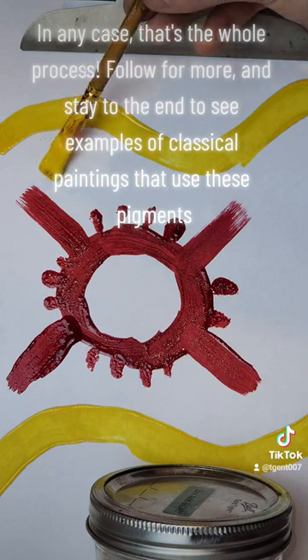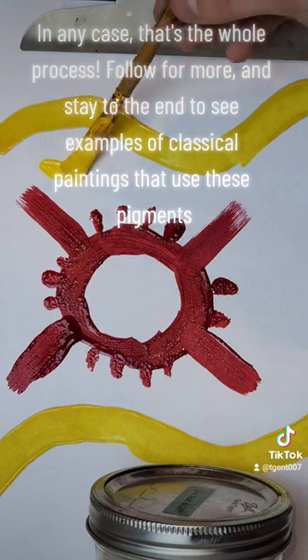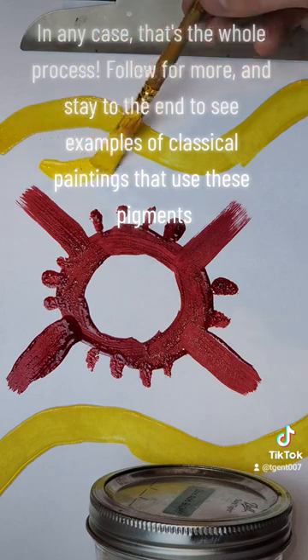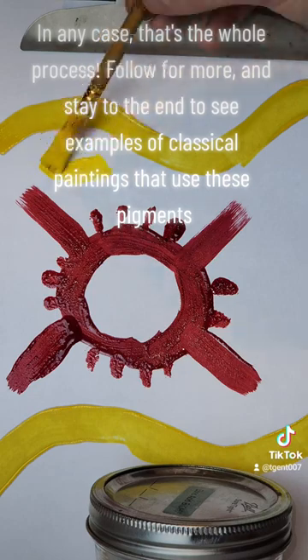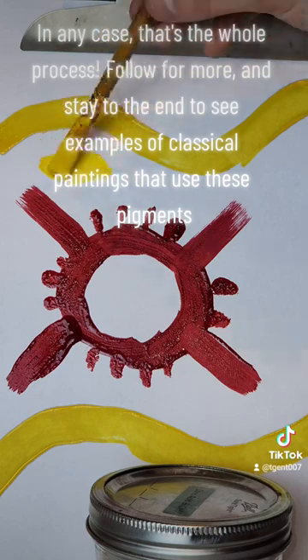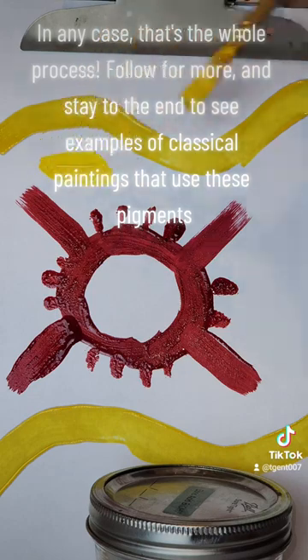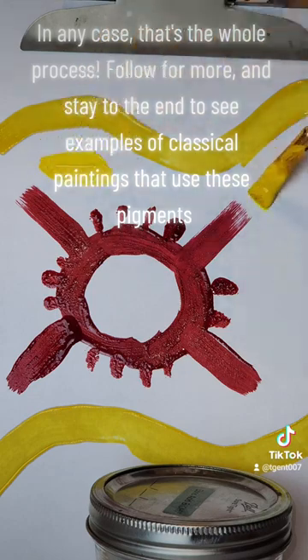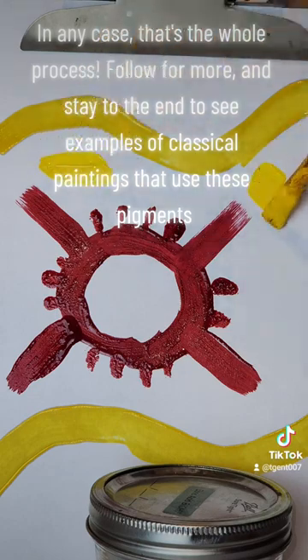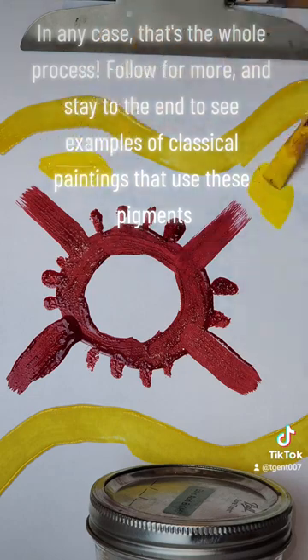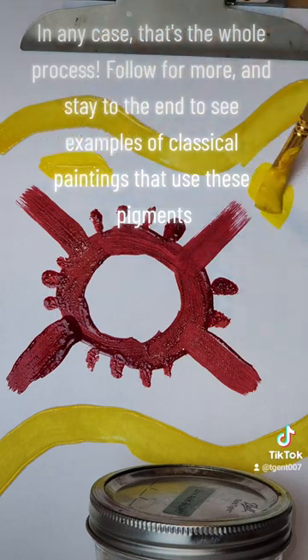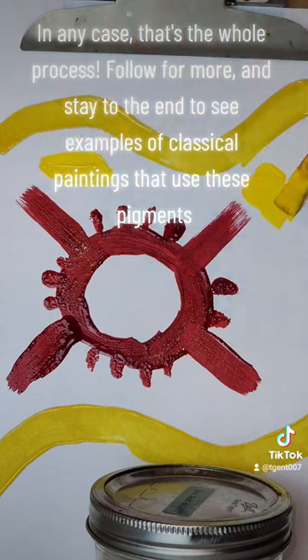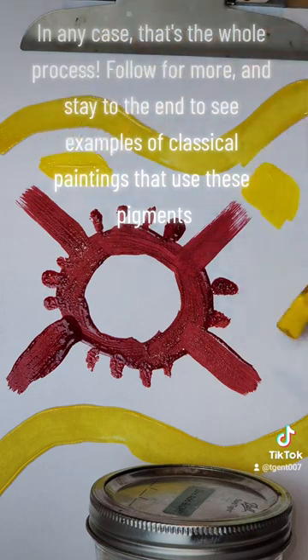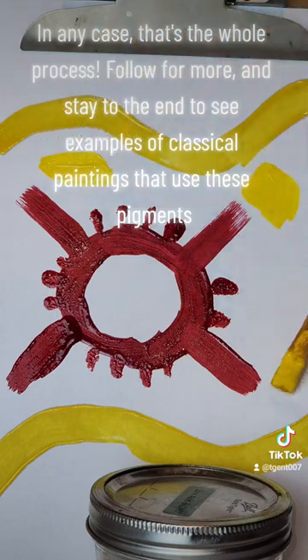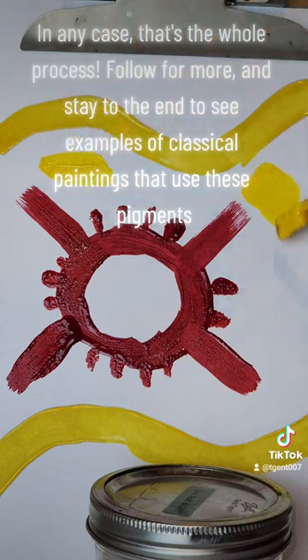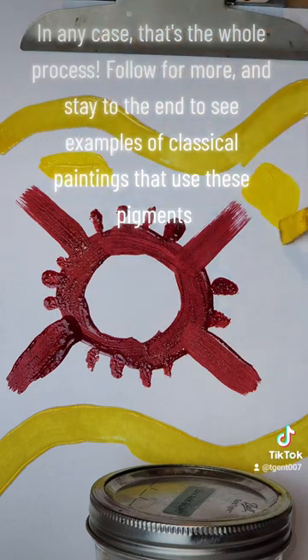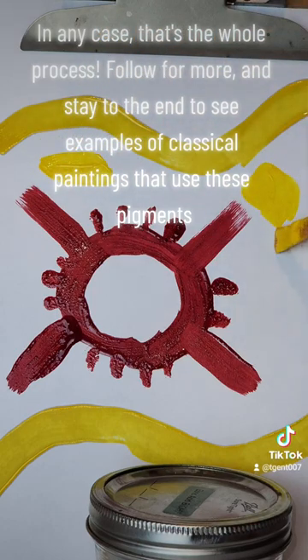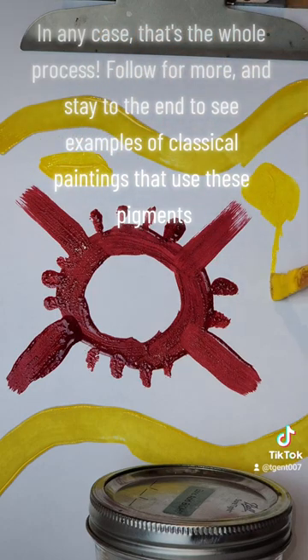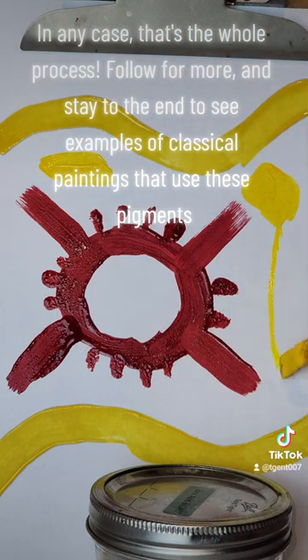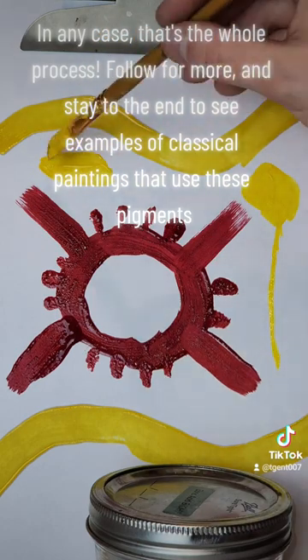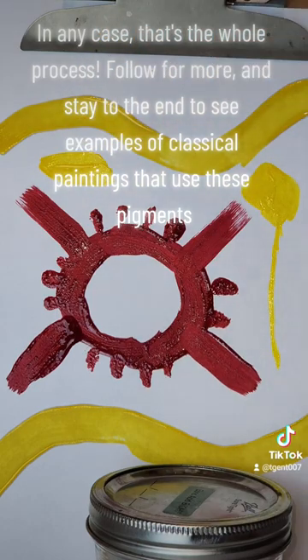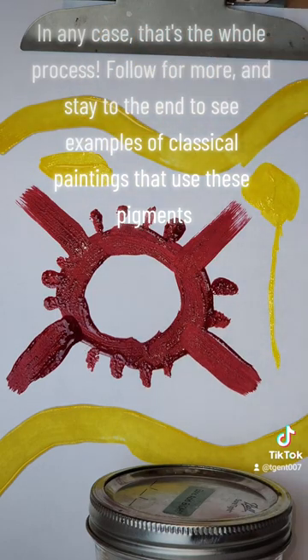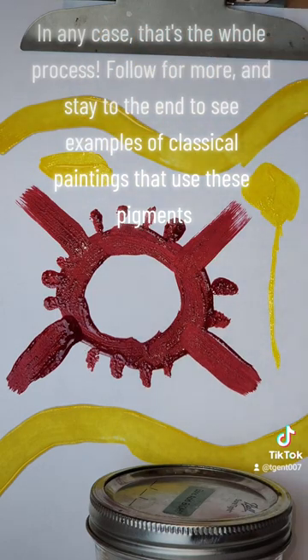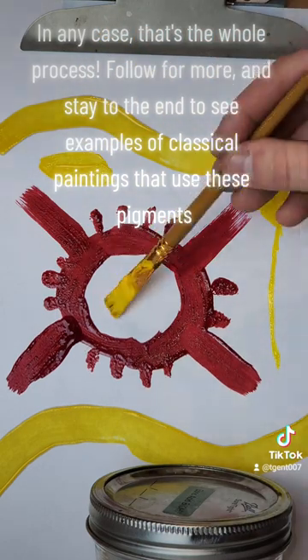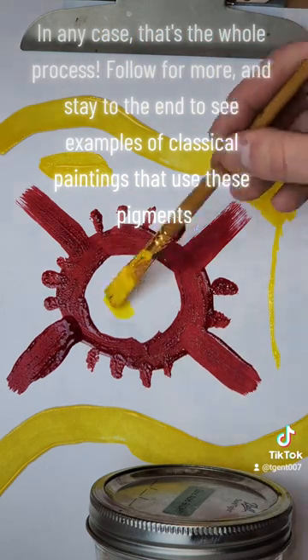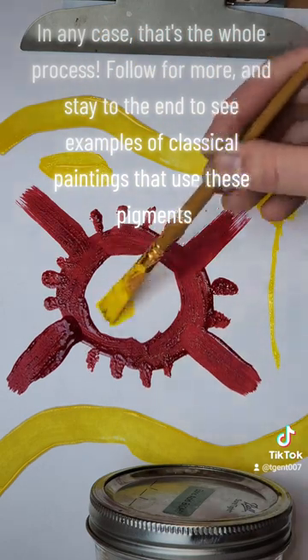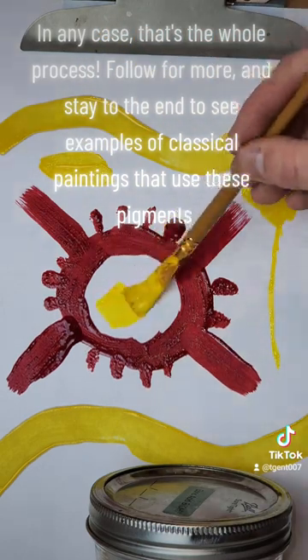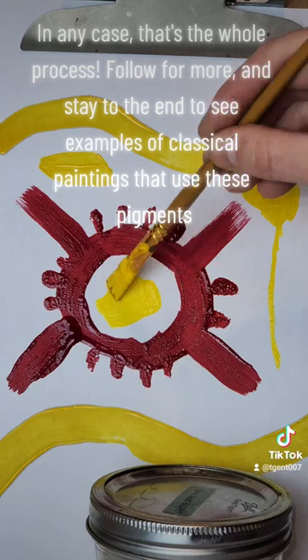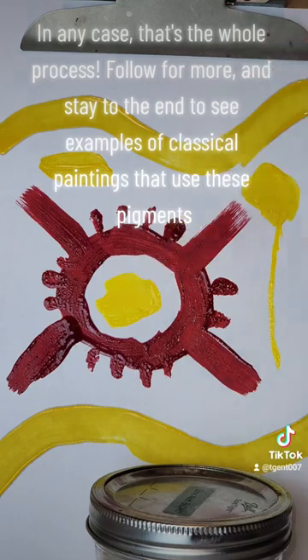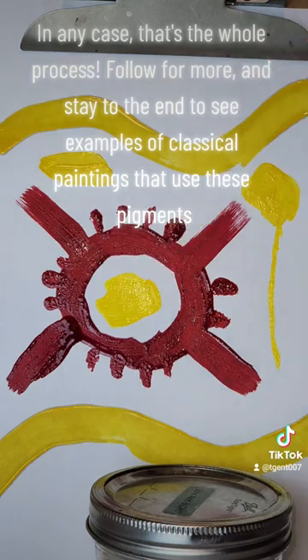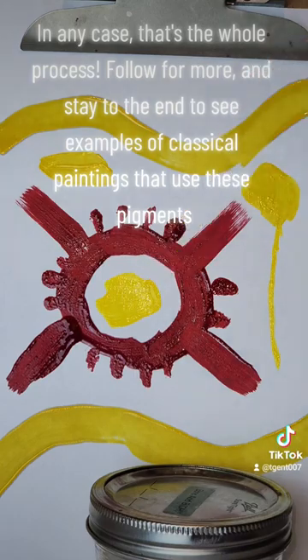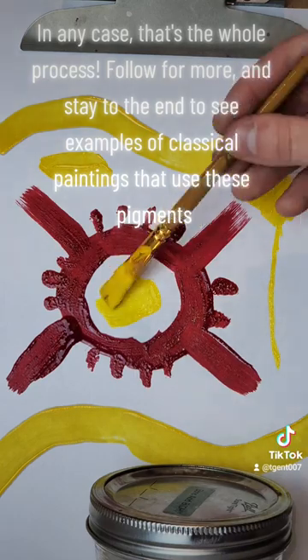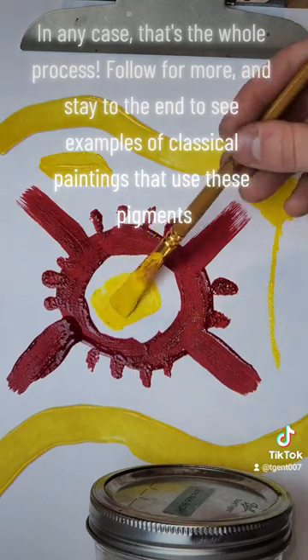Follow for more, and stay to the end to see examples of classical paintings that use these pigments.